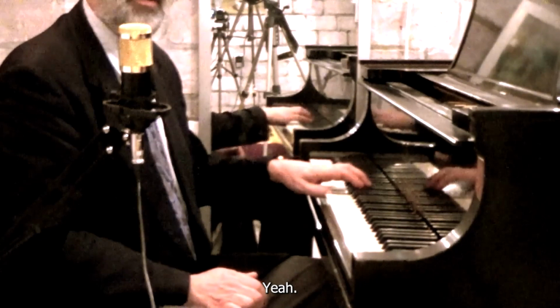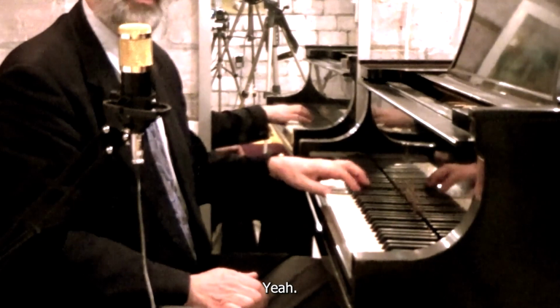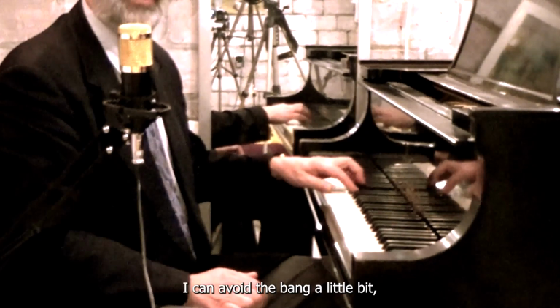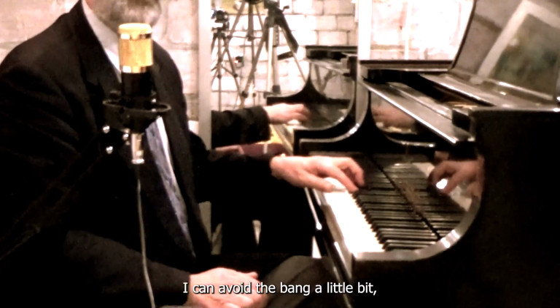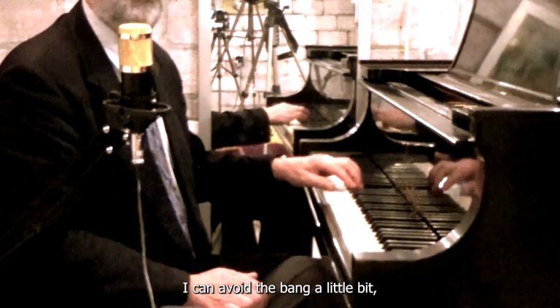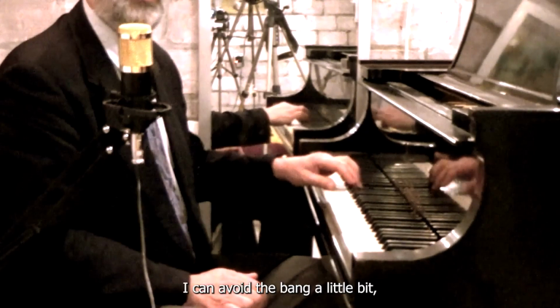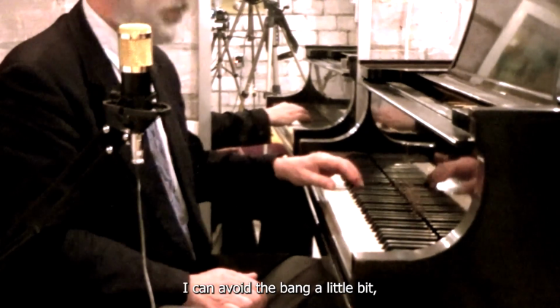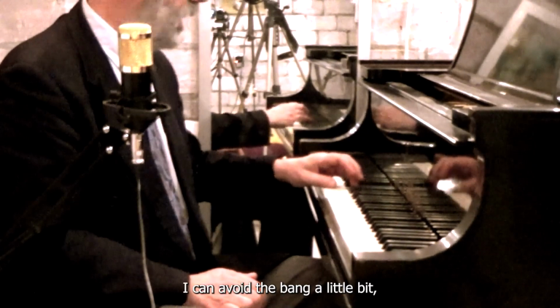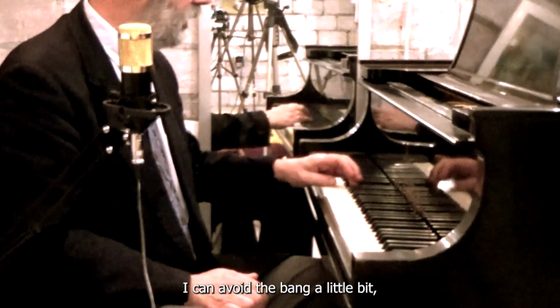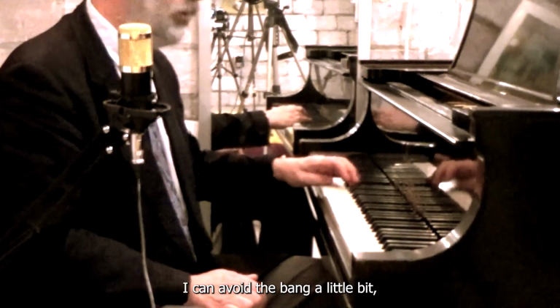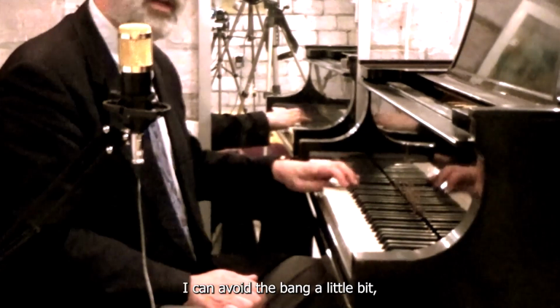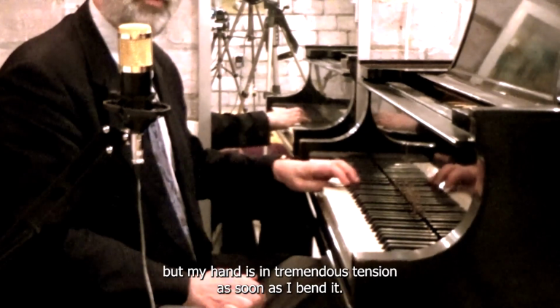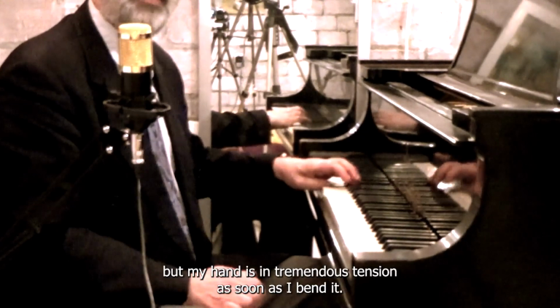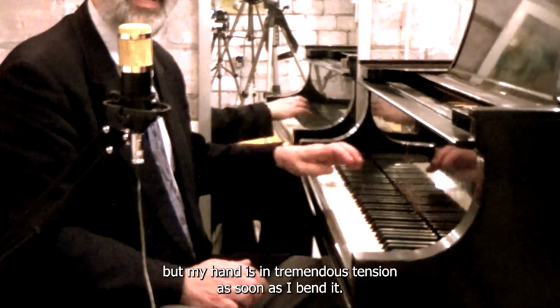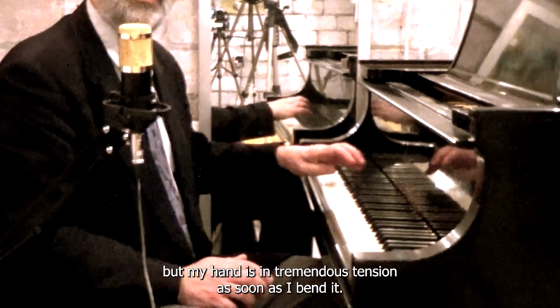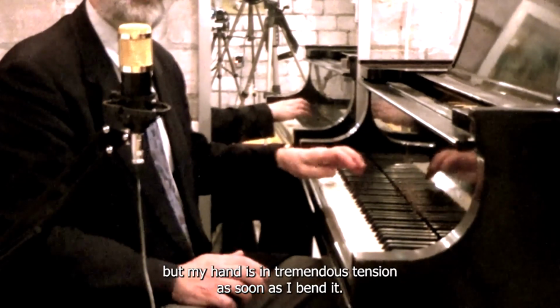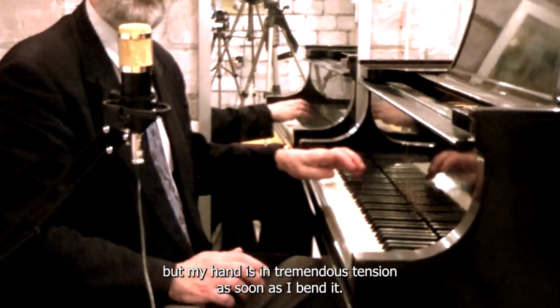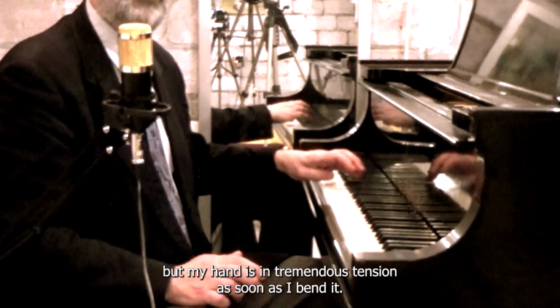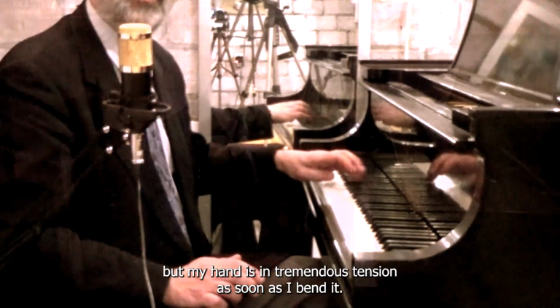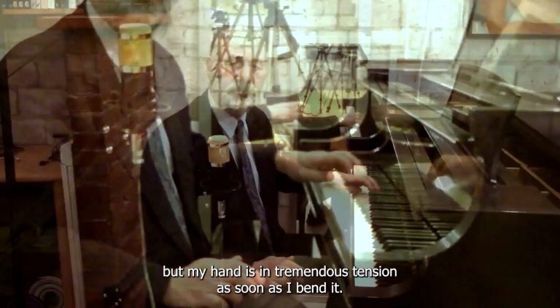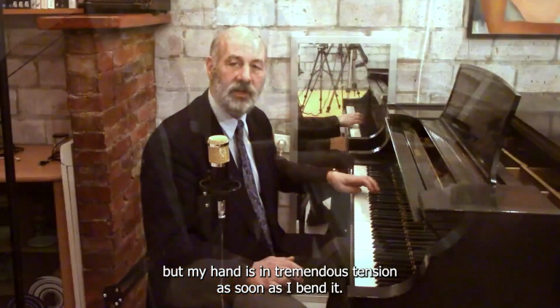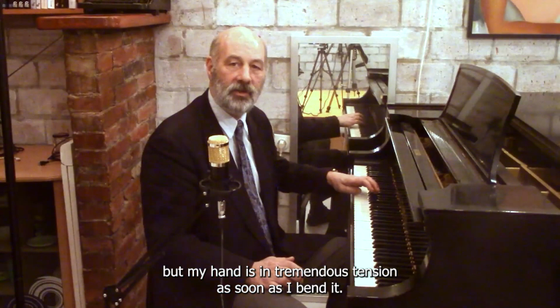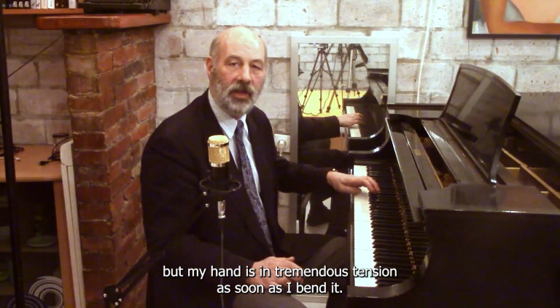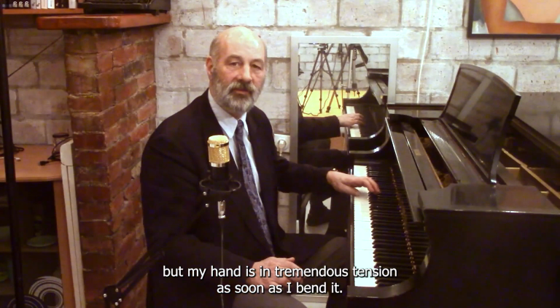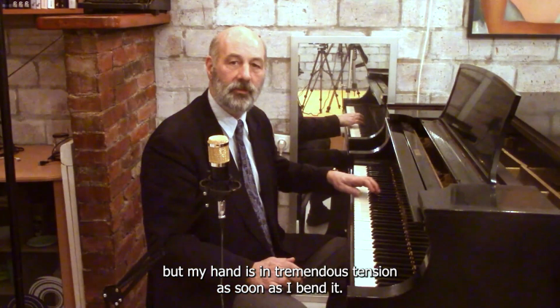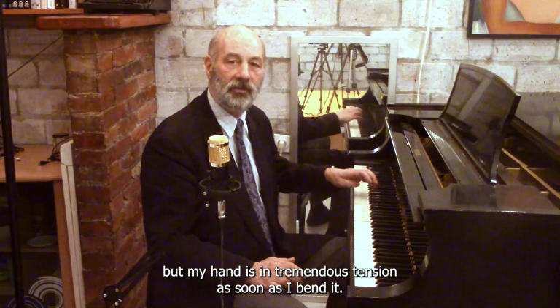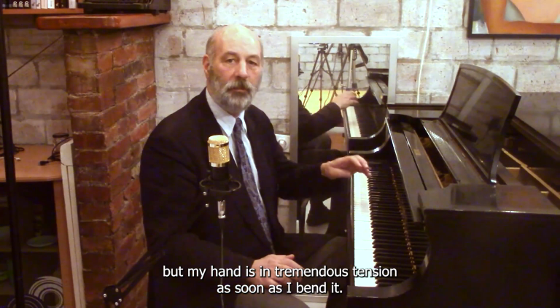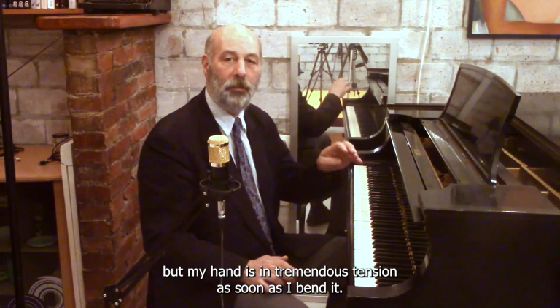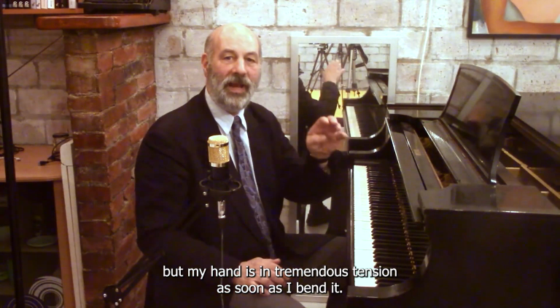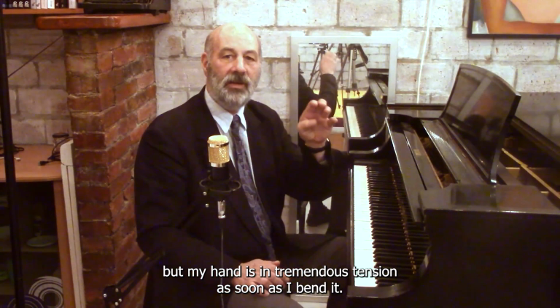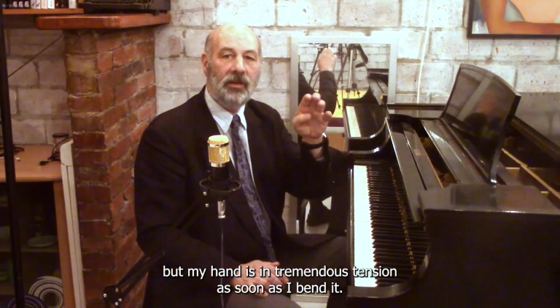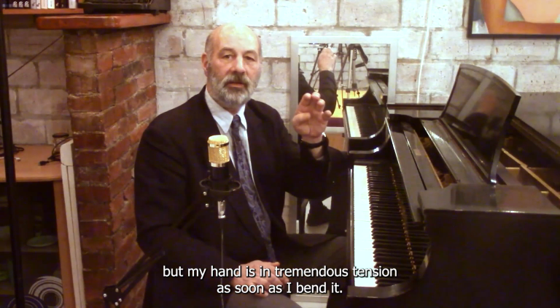I can avoid the bang a little bit, but my hand is in tremendous tension as soon as I bend it.